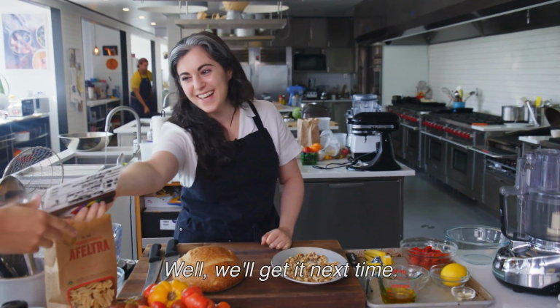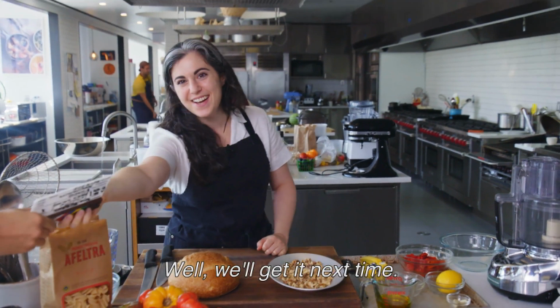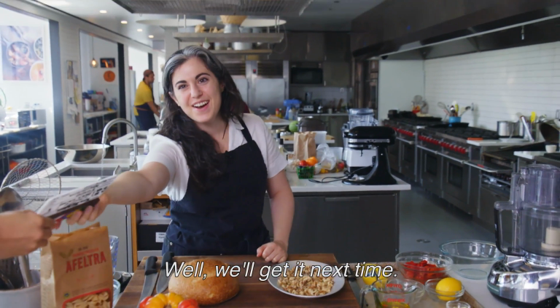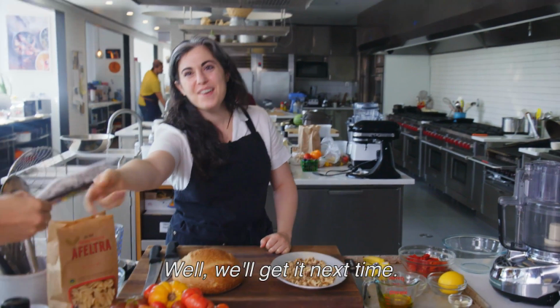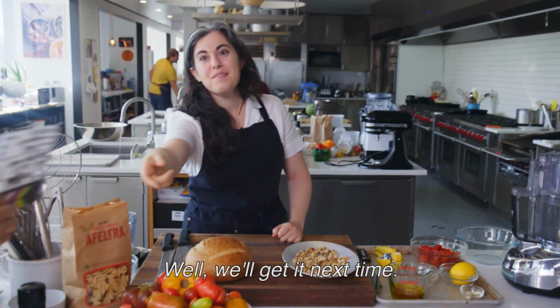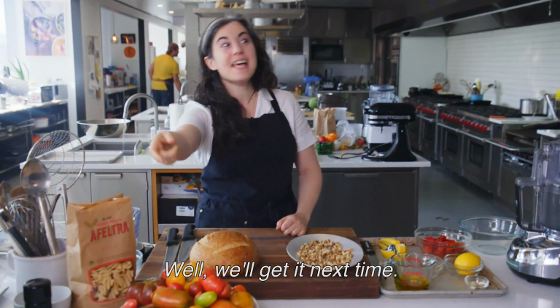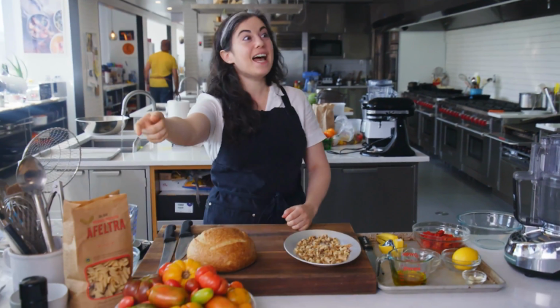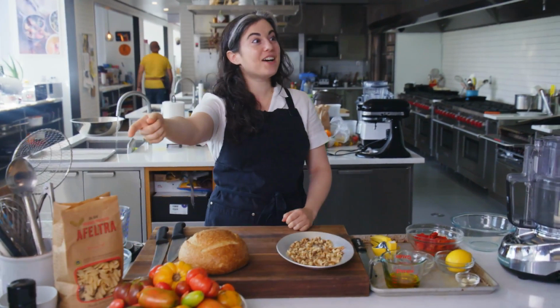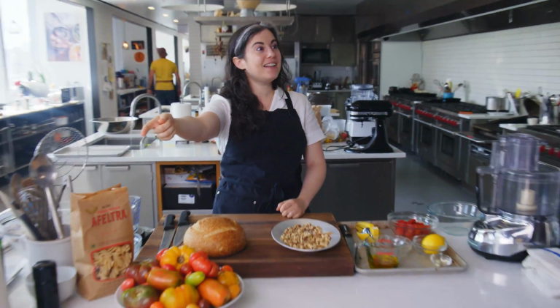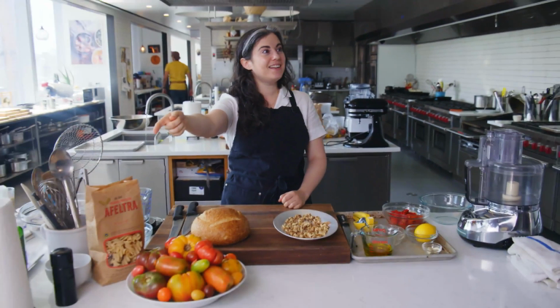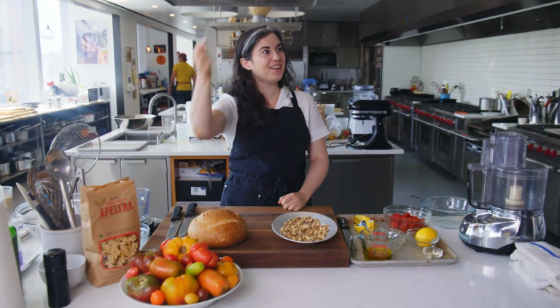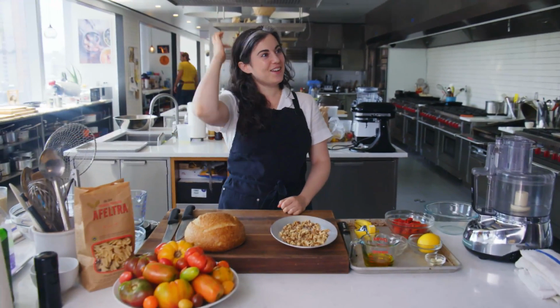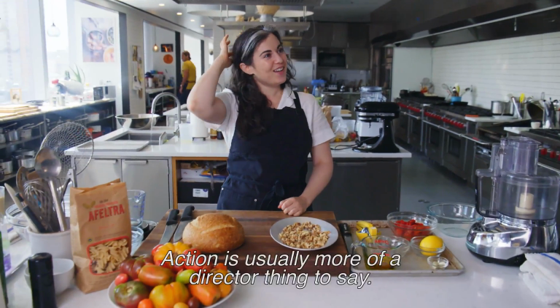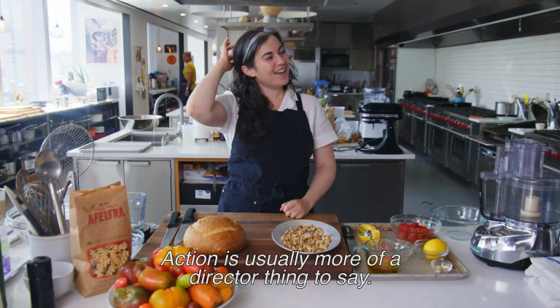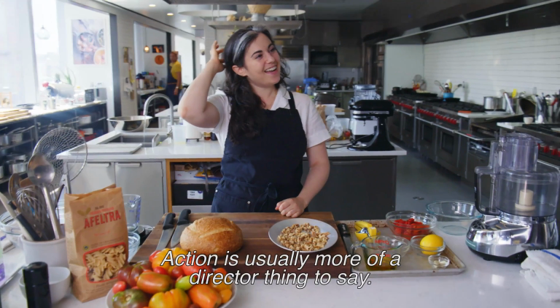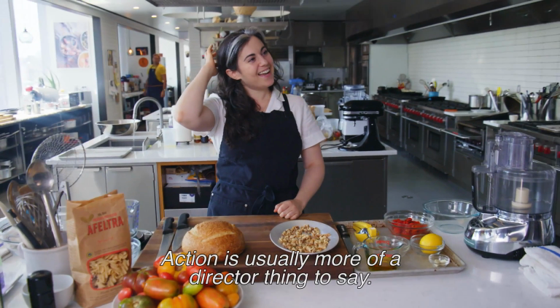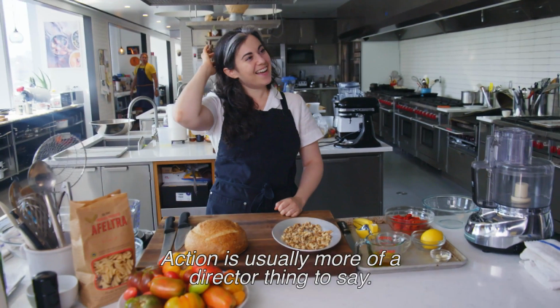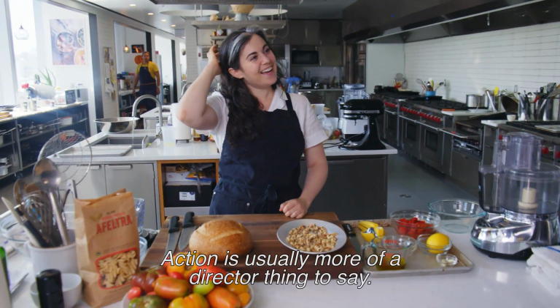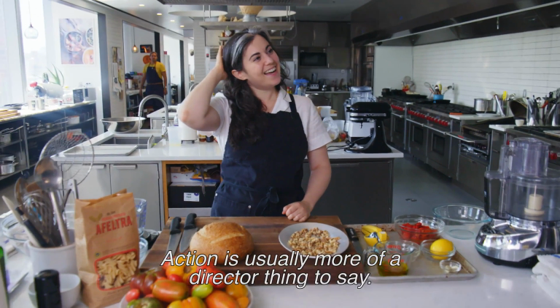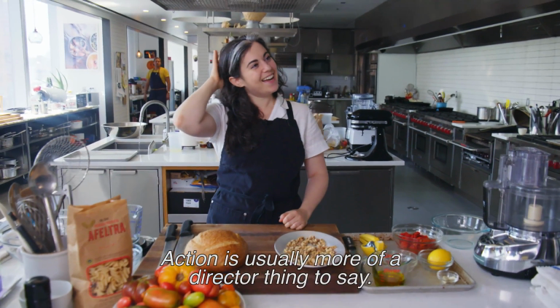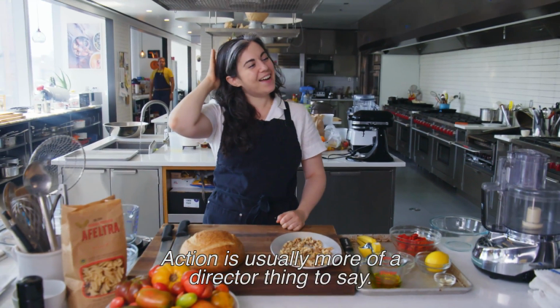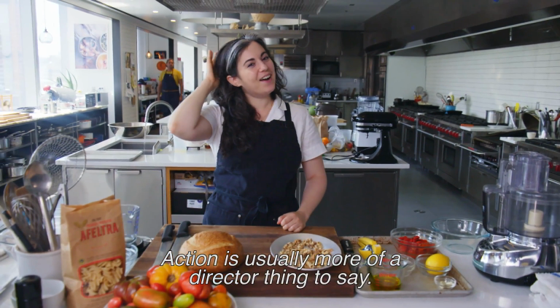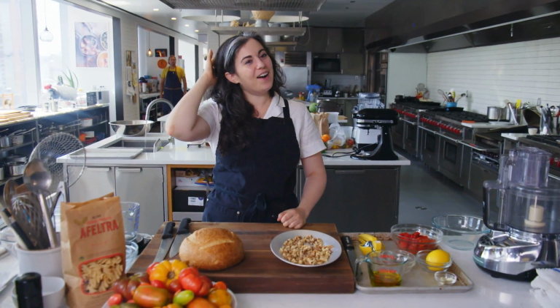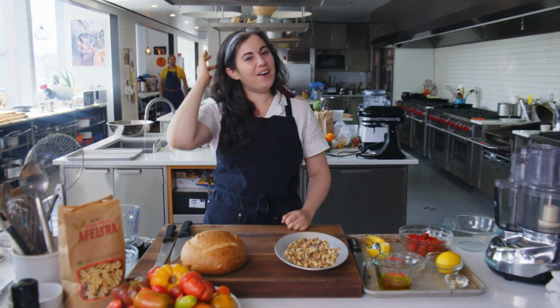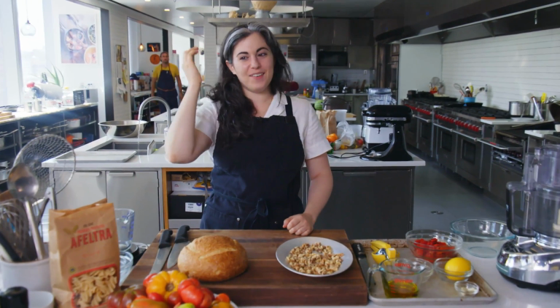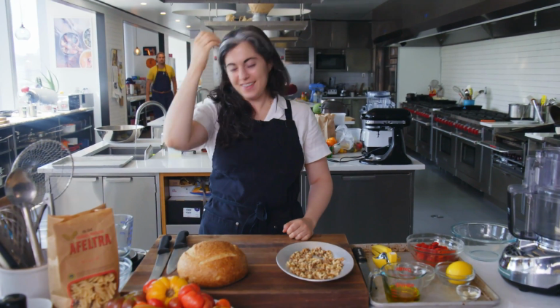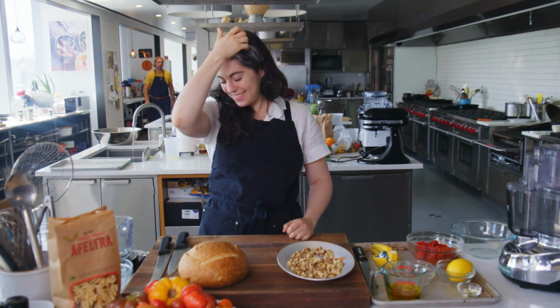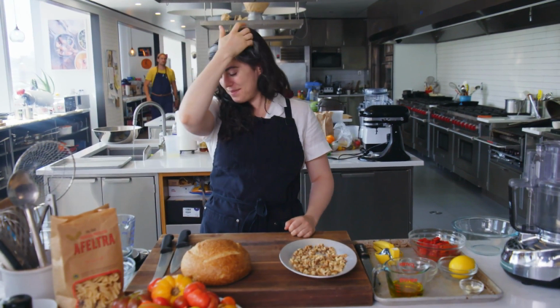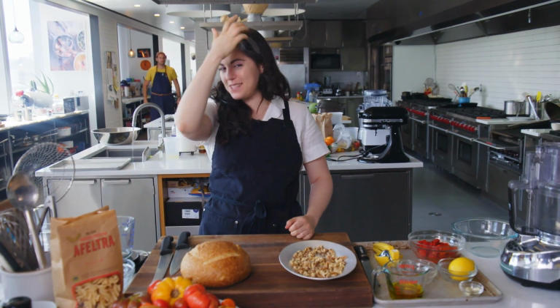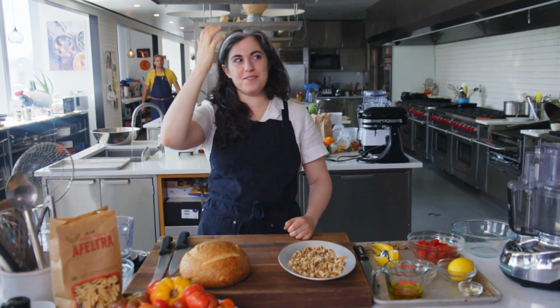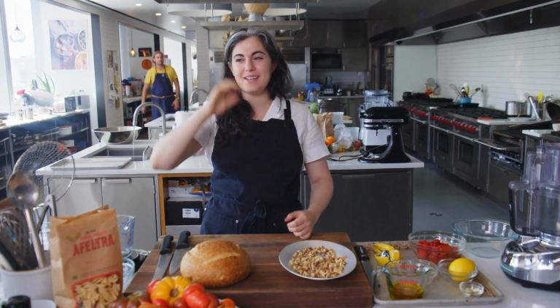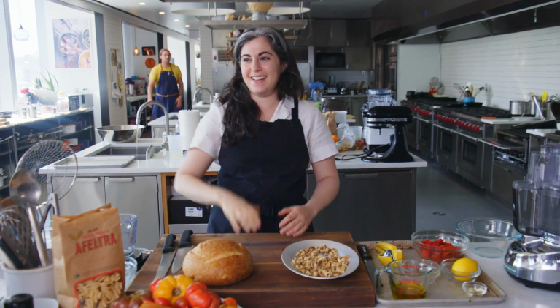Well, we'll get an action. Was that not good? The action's usually more of a director thing to say. I'm pretty self-directed.